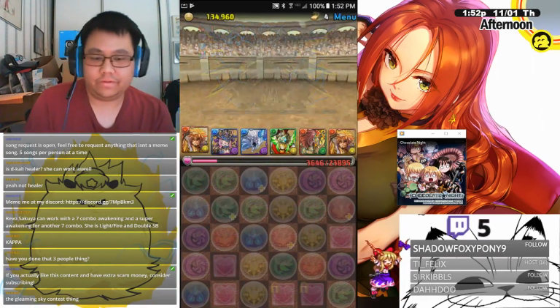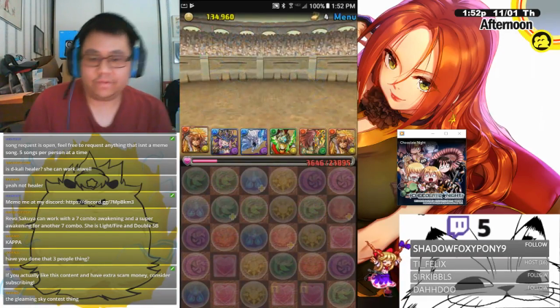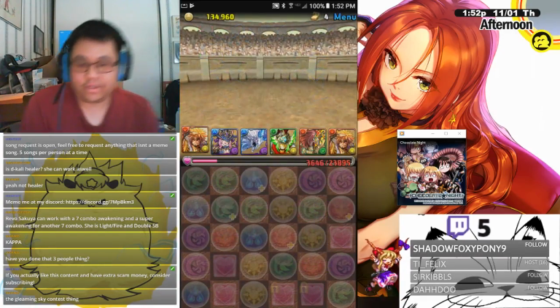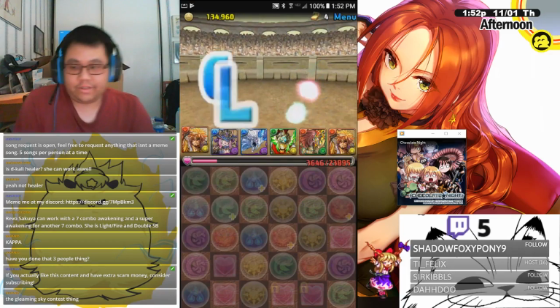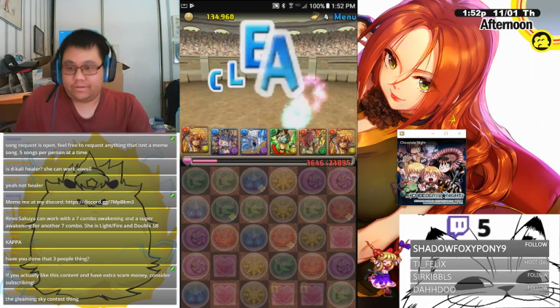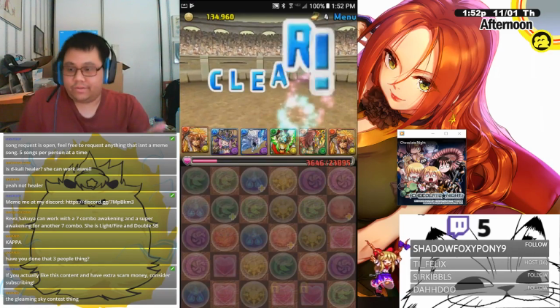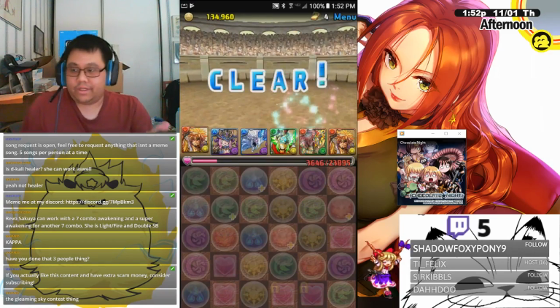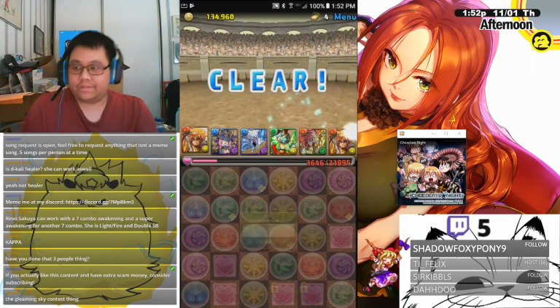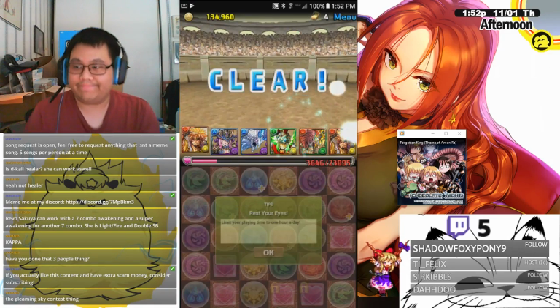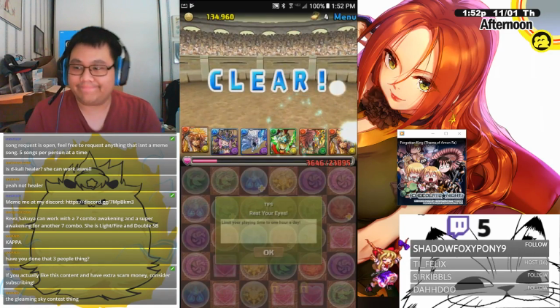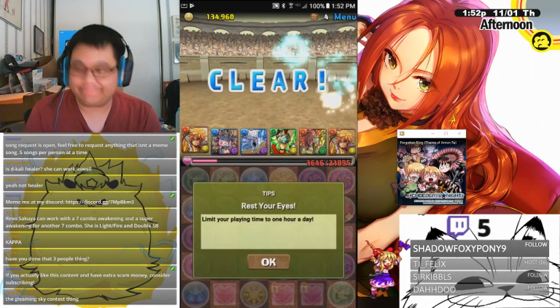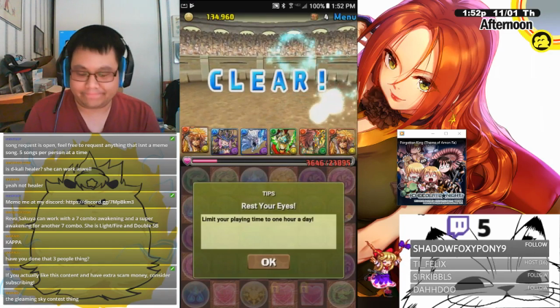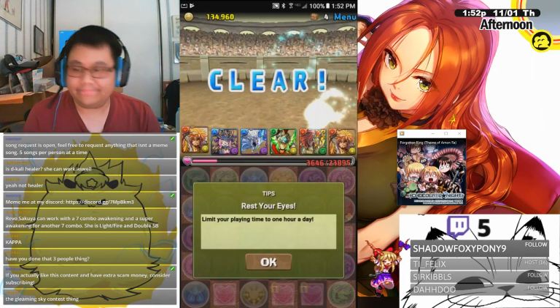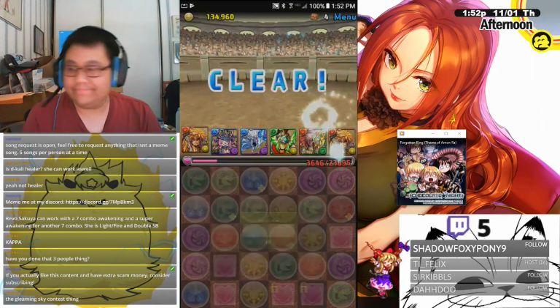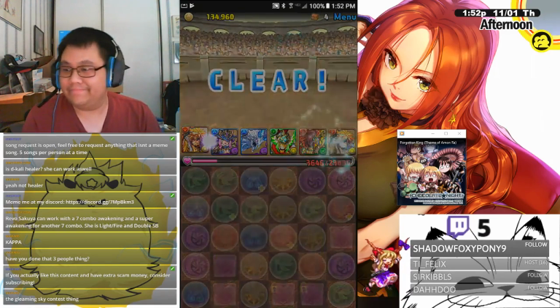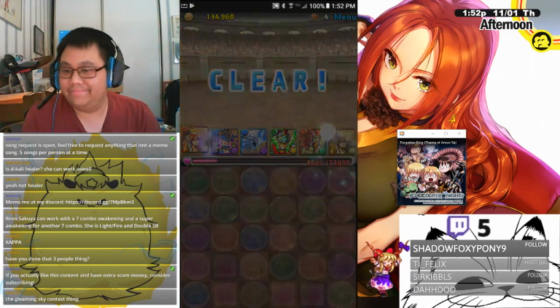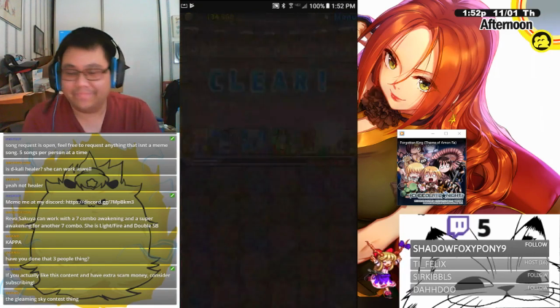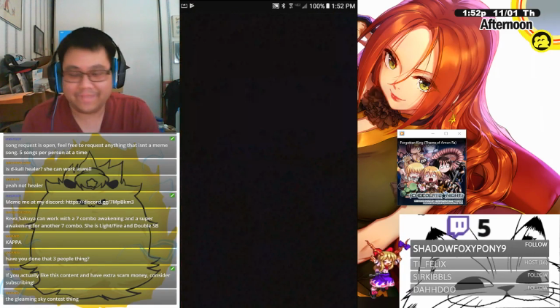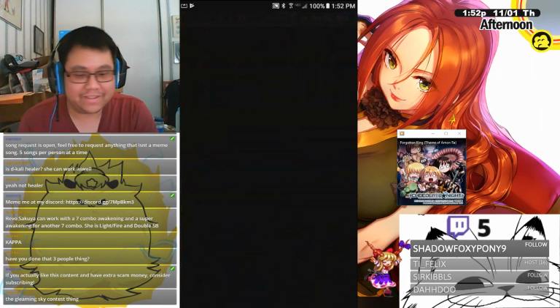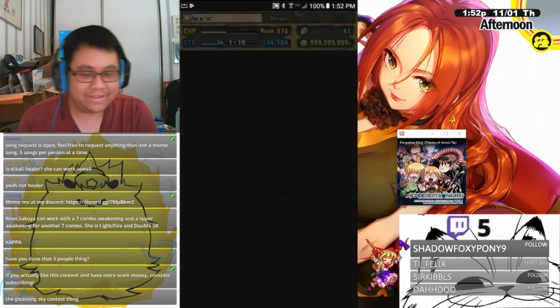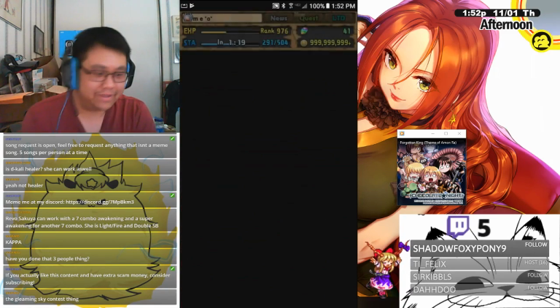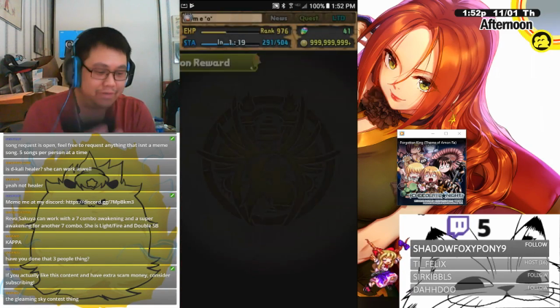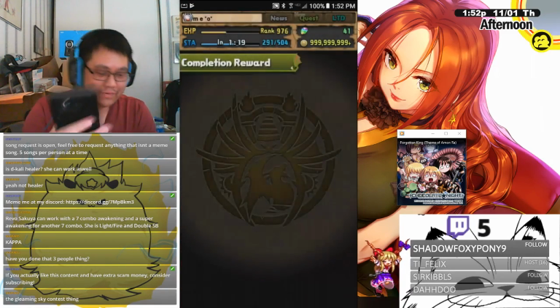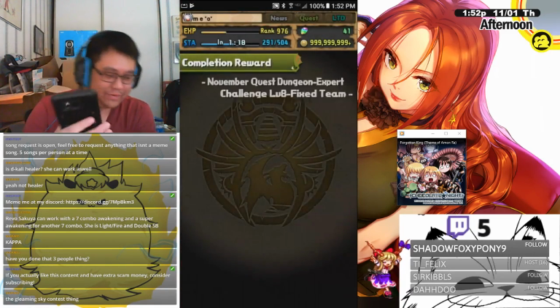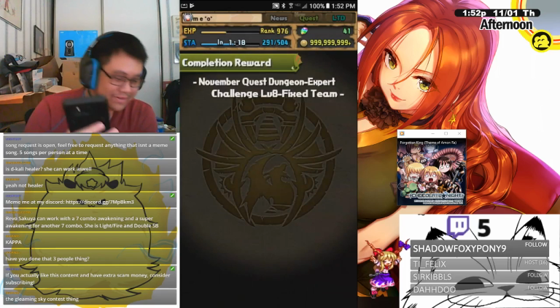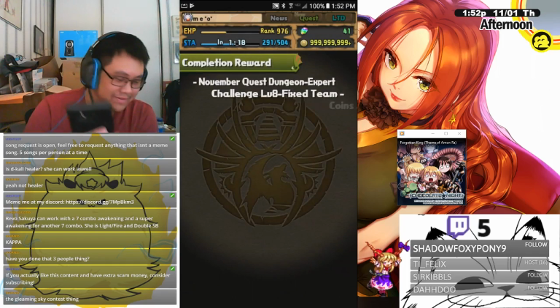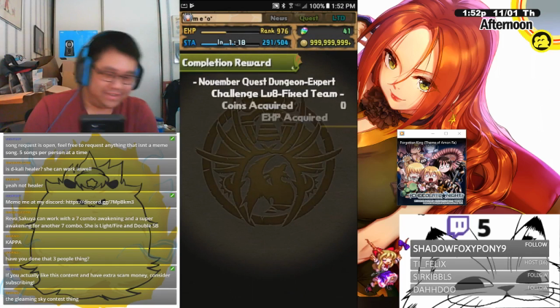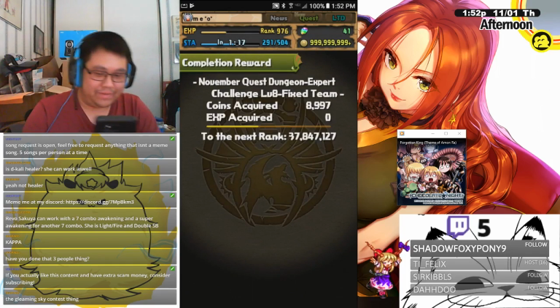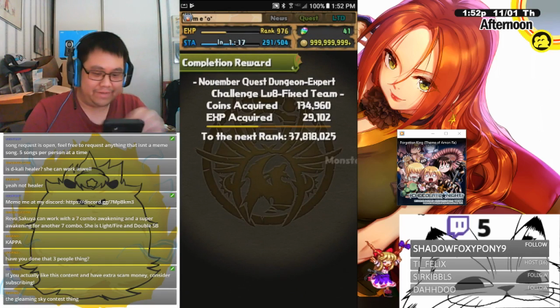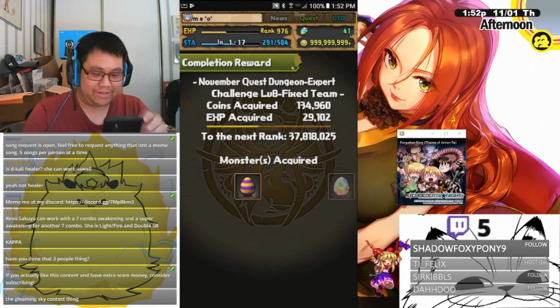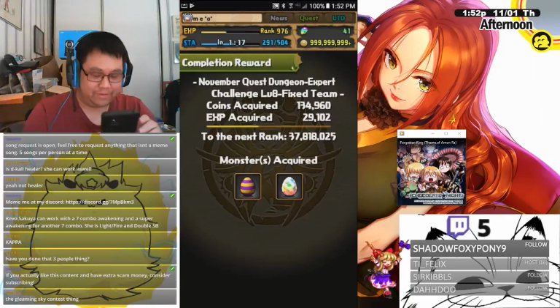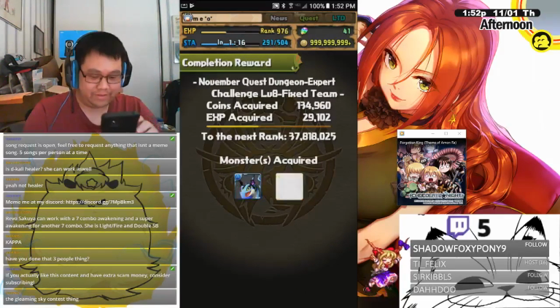And that's how you do C8. Ignore the first one because I'm bad at matching orbs right now.